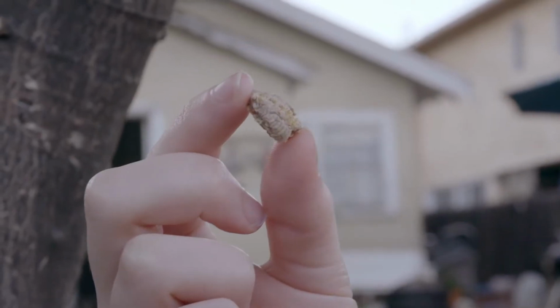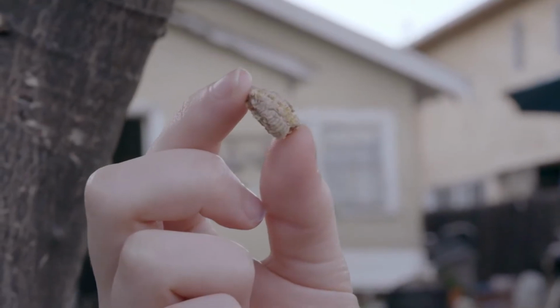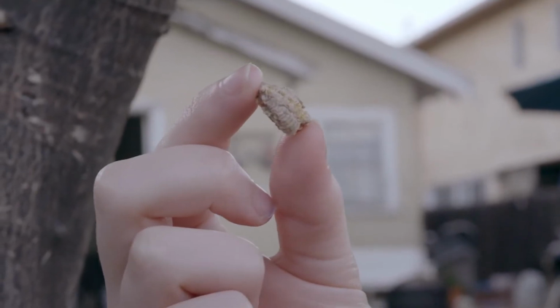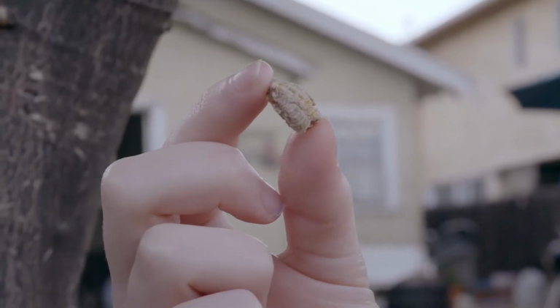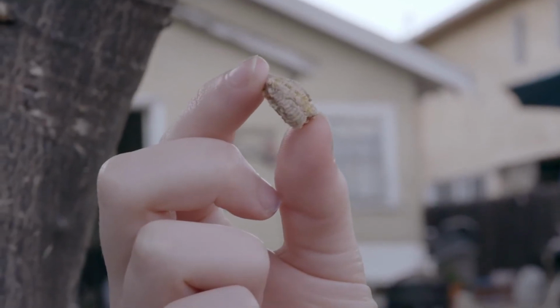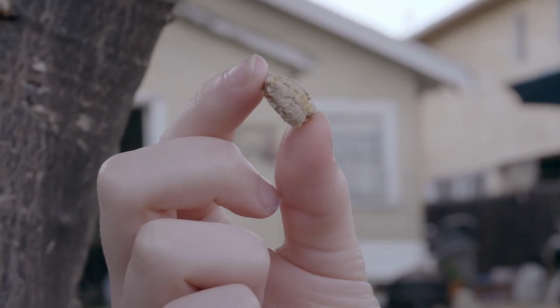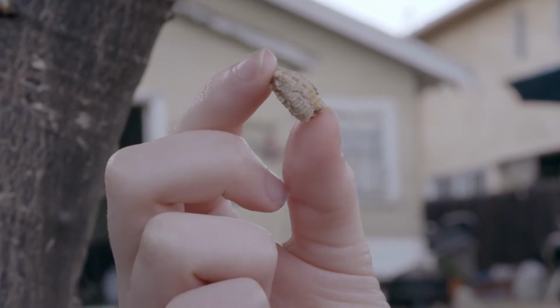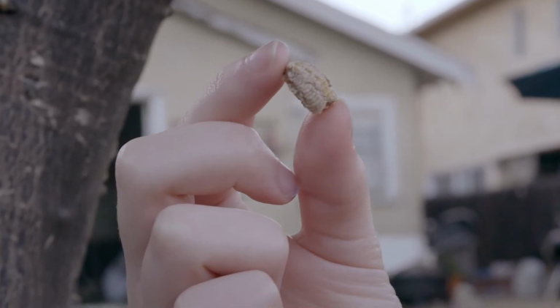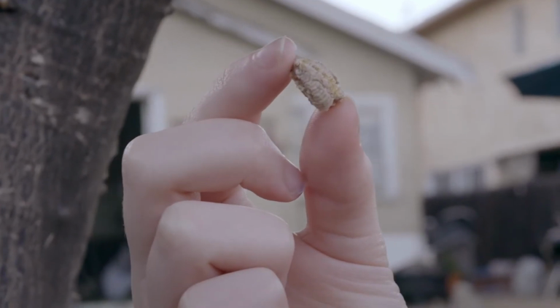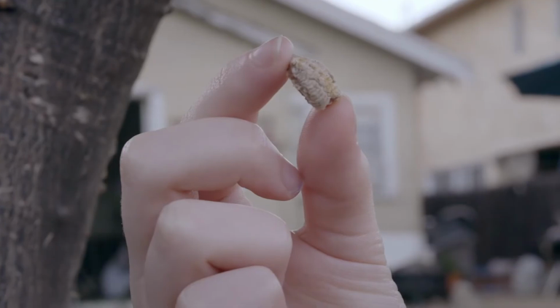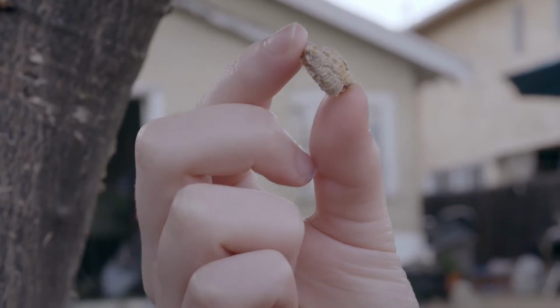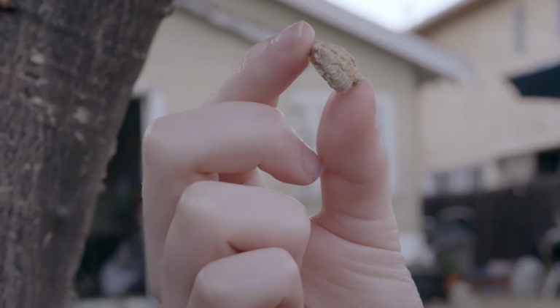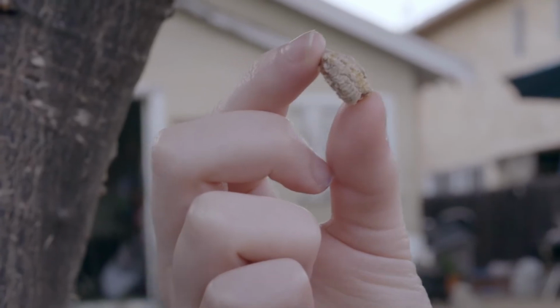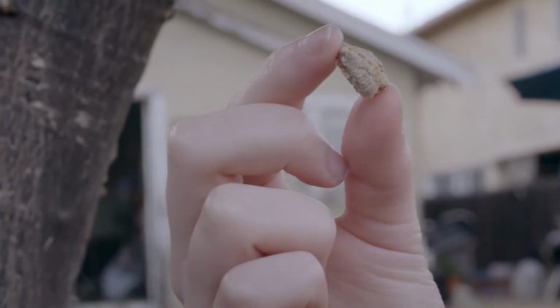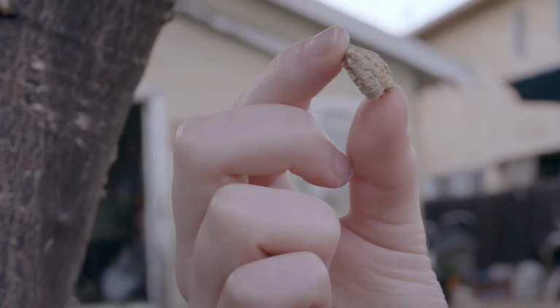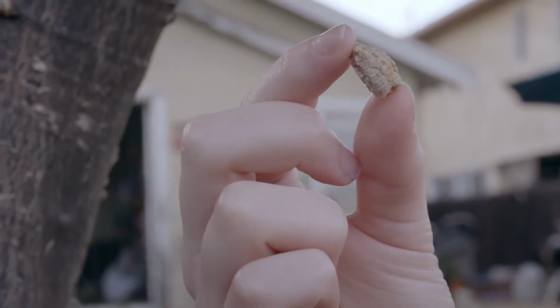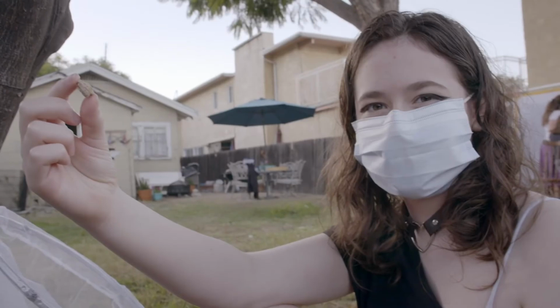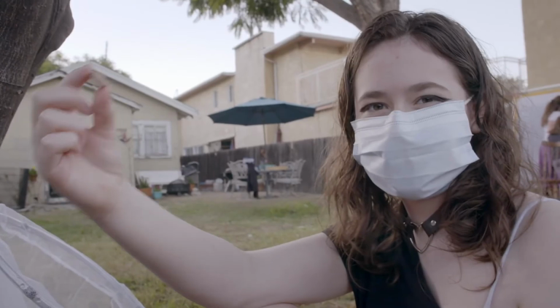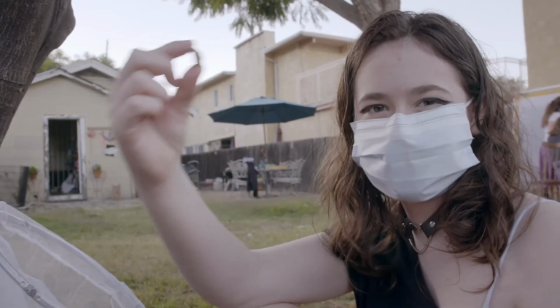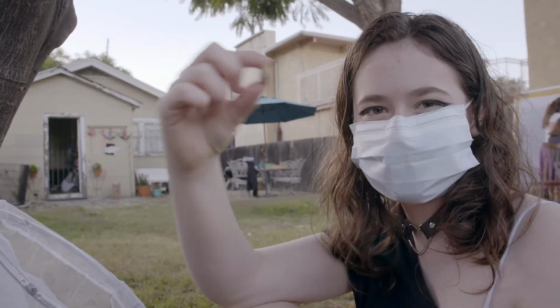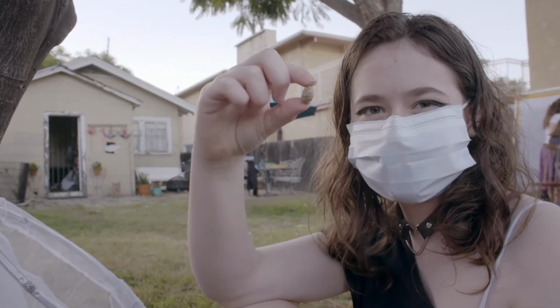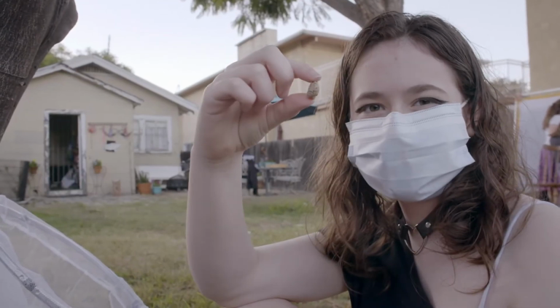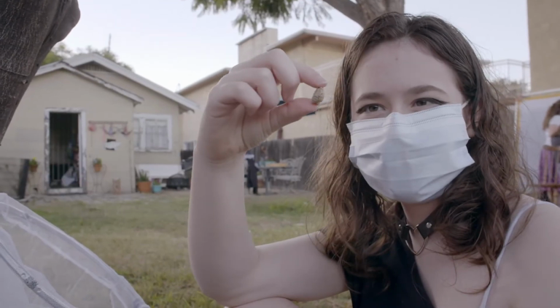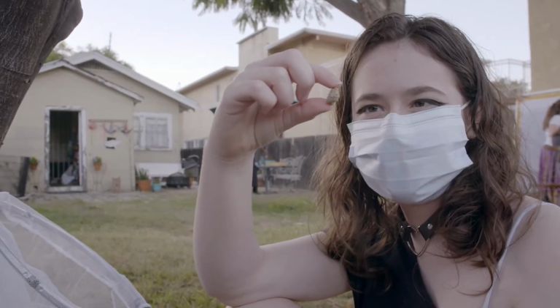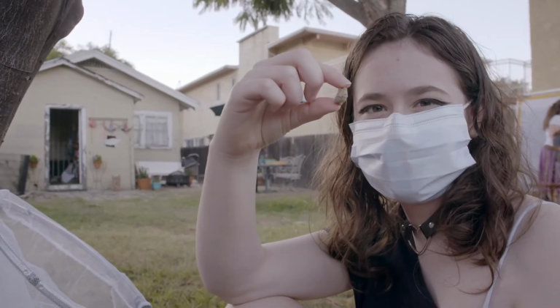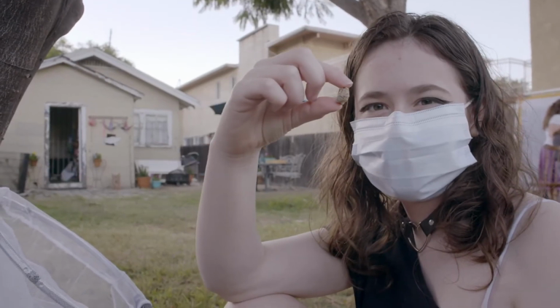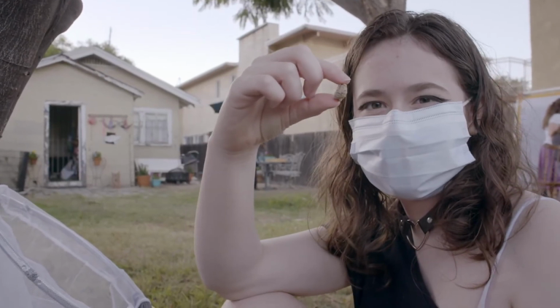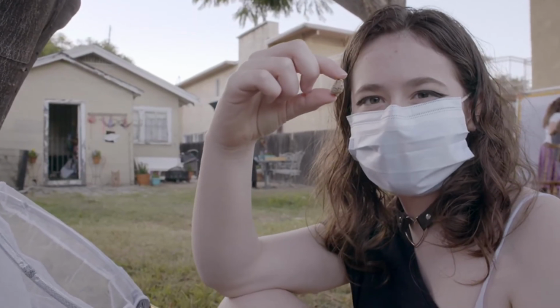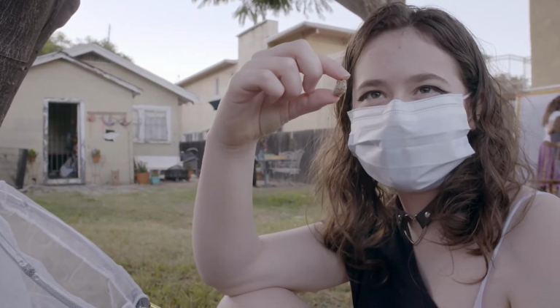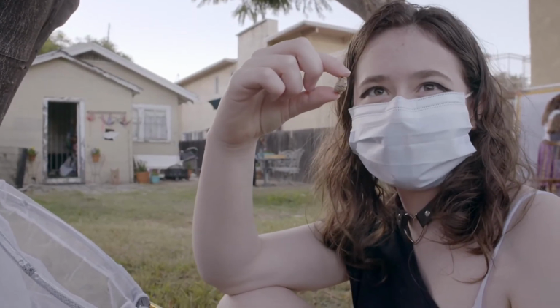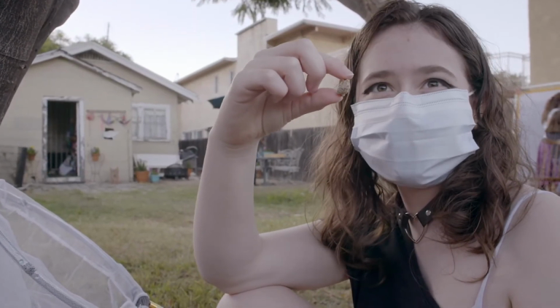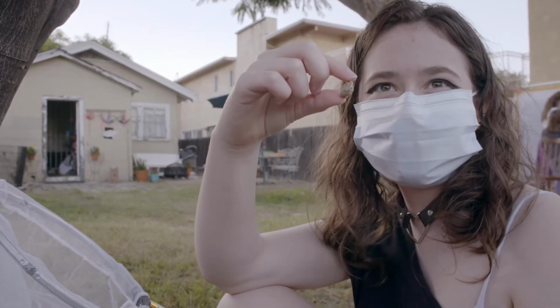It's an ootheca — the mantis egg case. This will hatch hundreds of baby mantises.